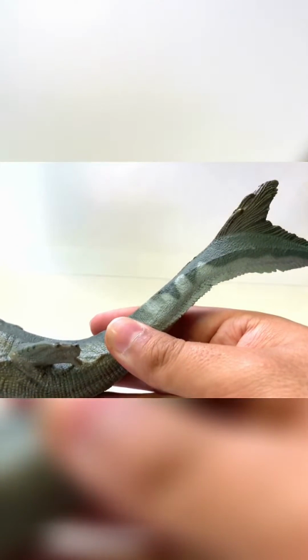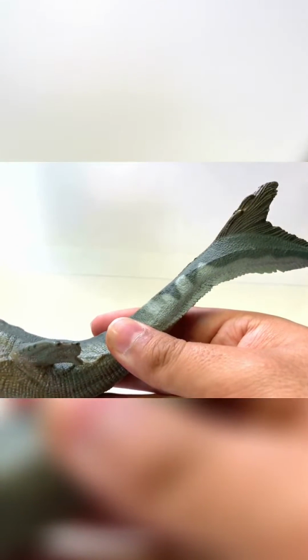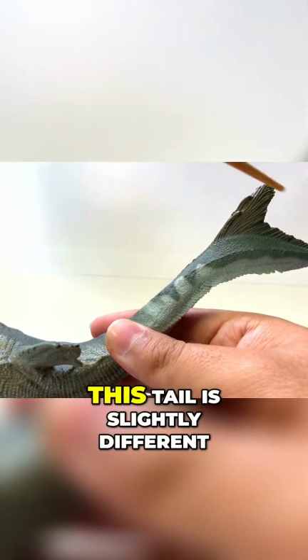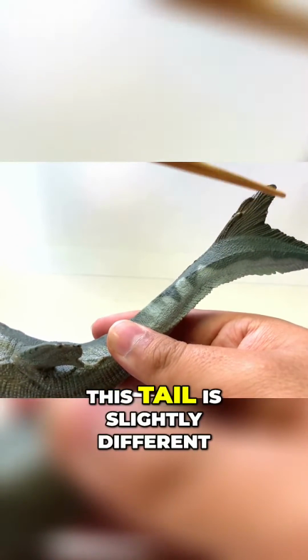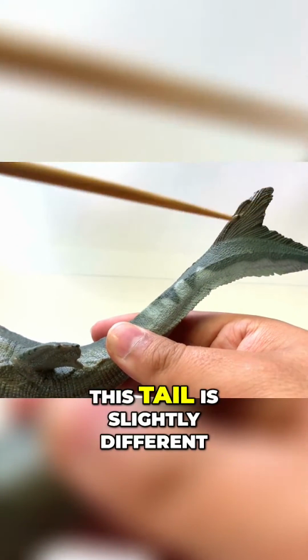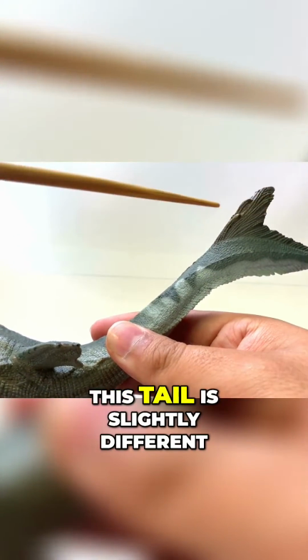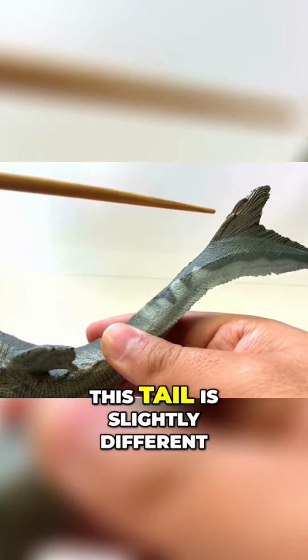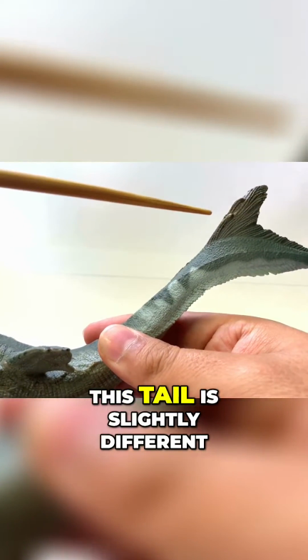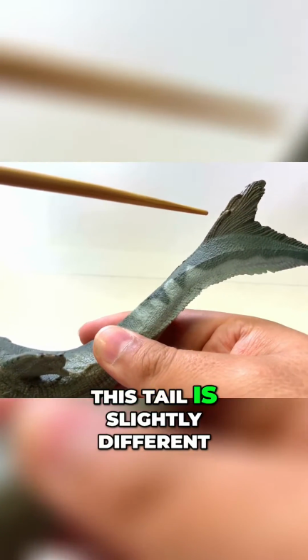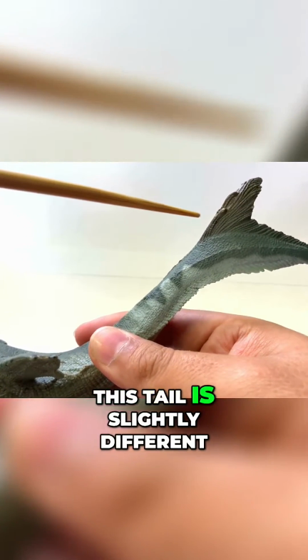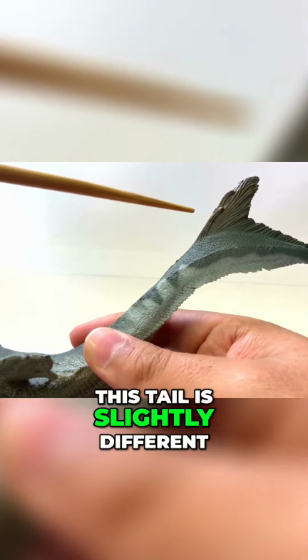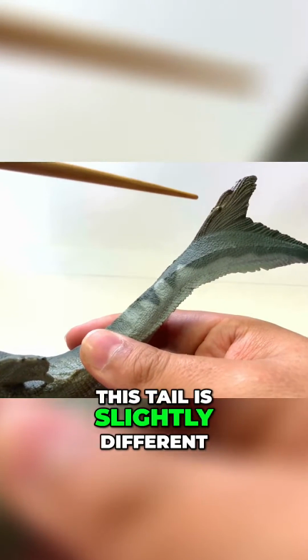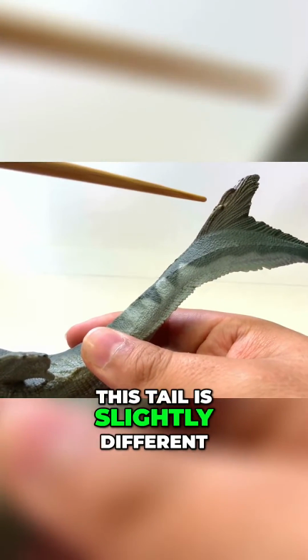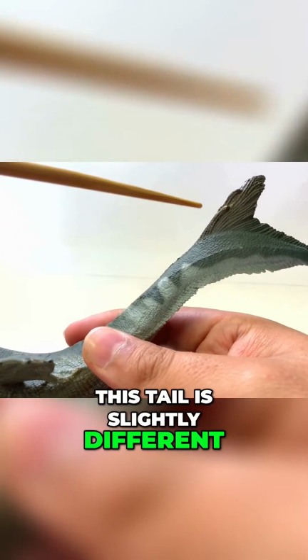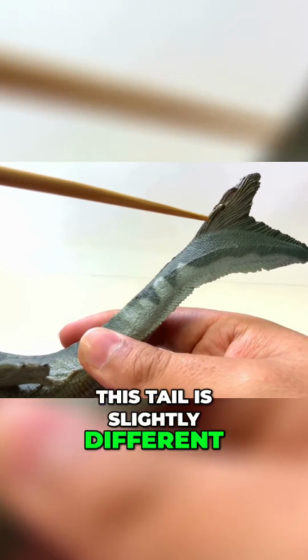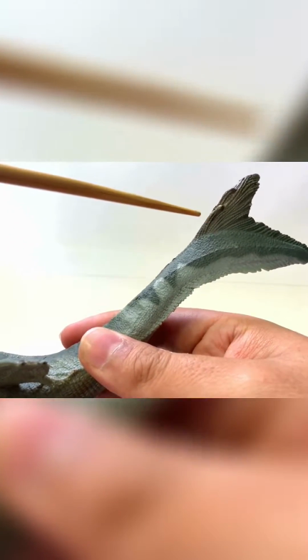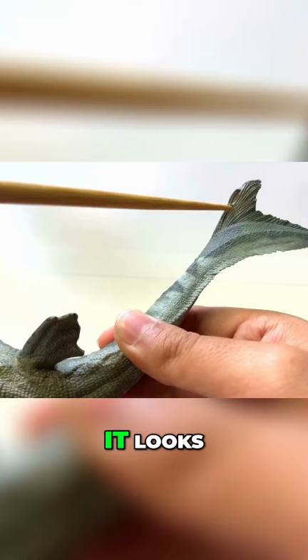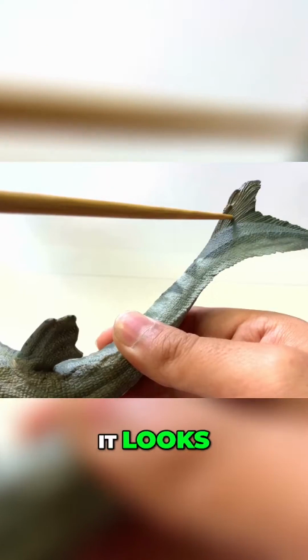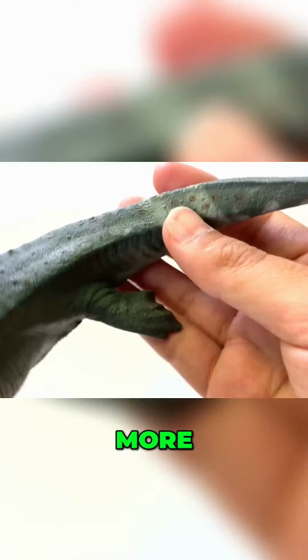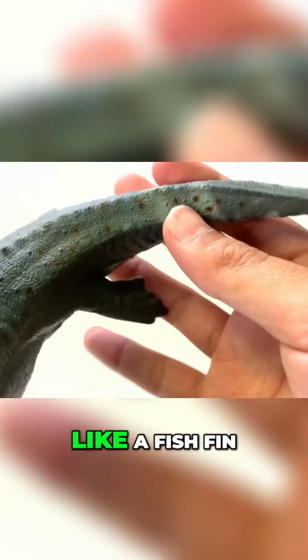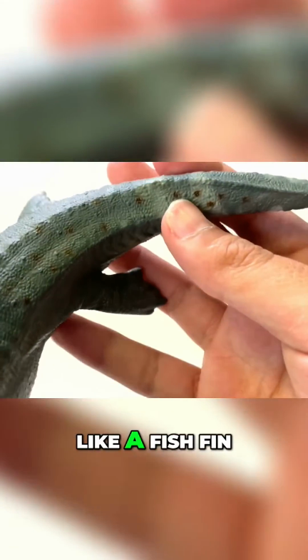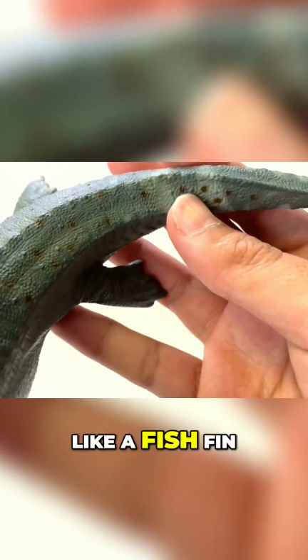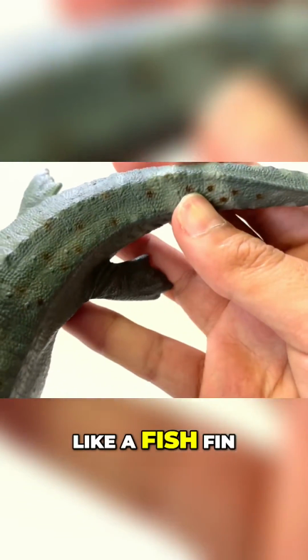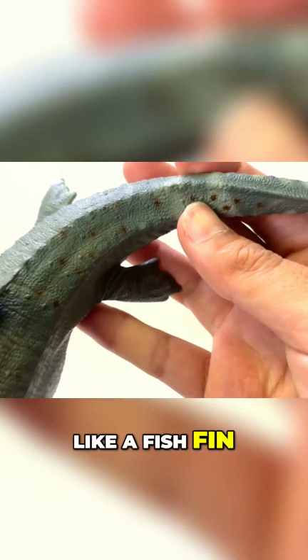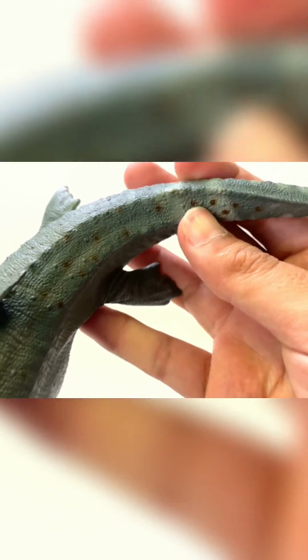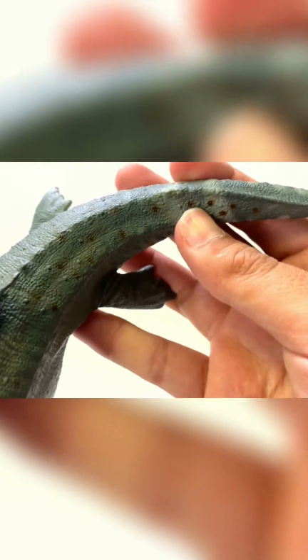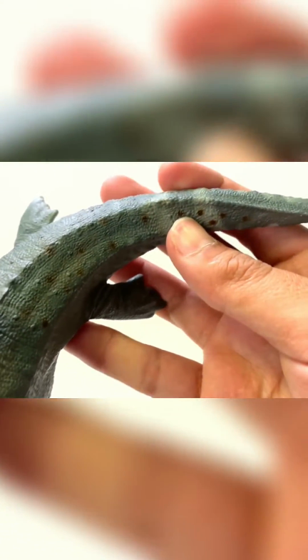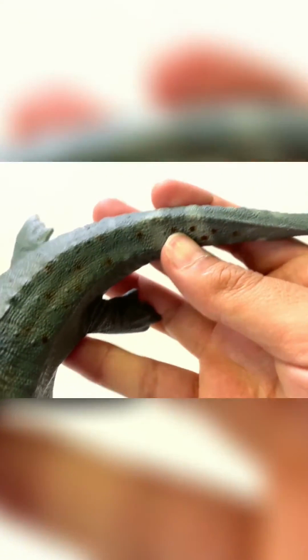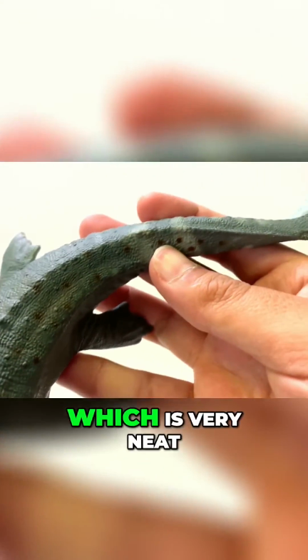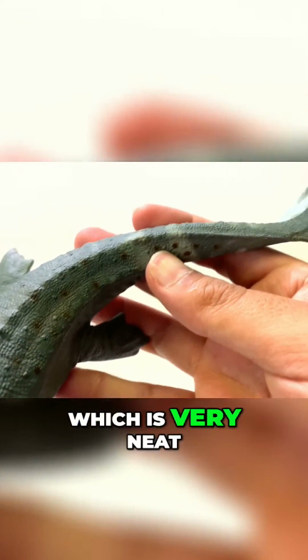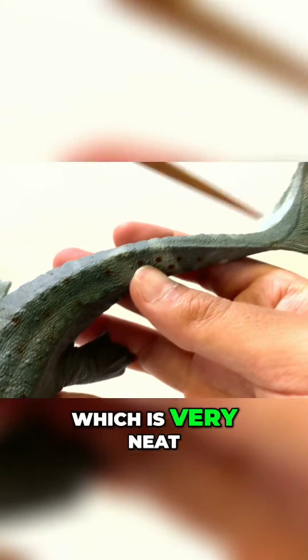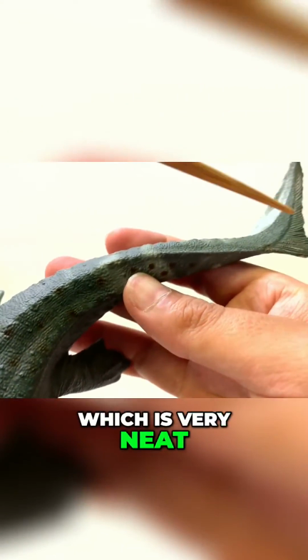This tail is slightly different — it's more like a fish fin, which is very neat.